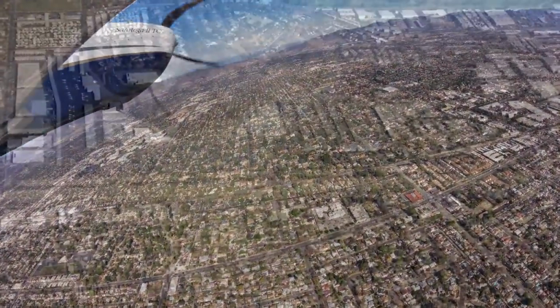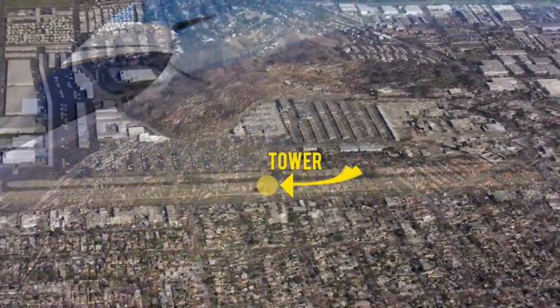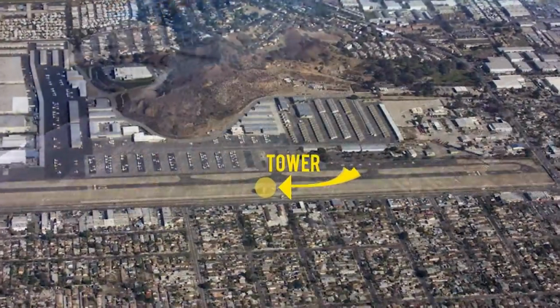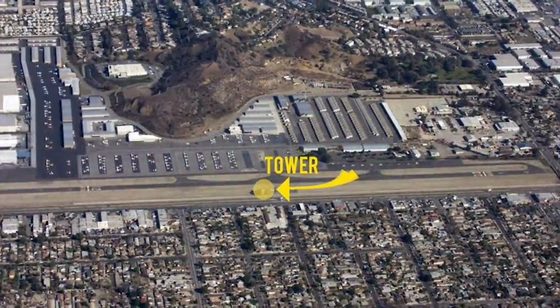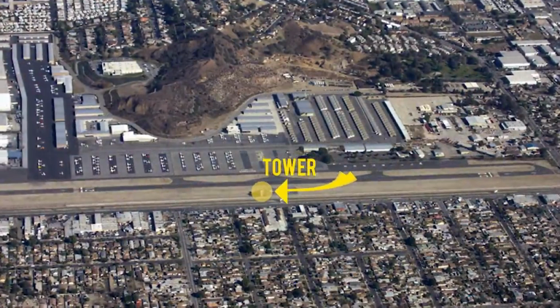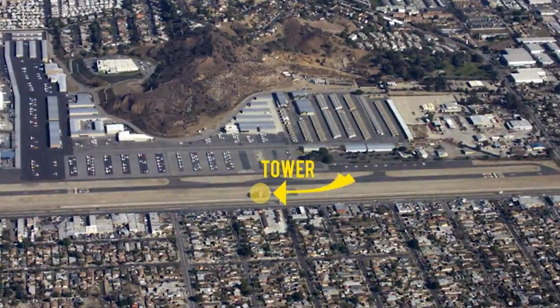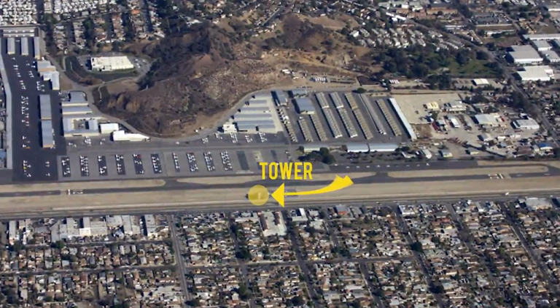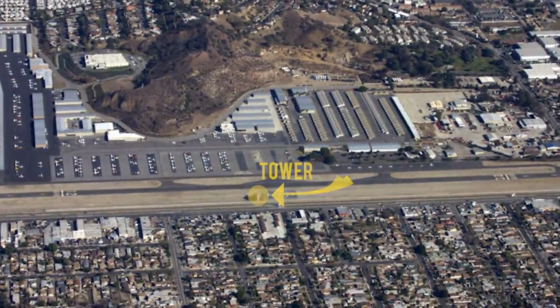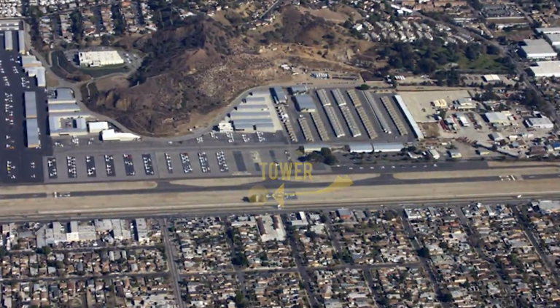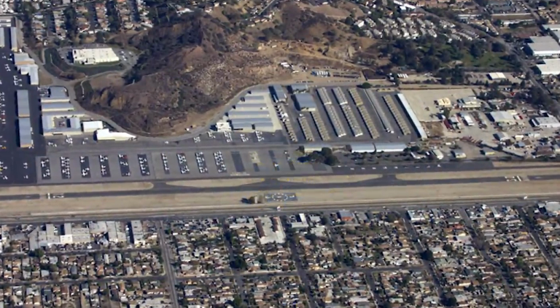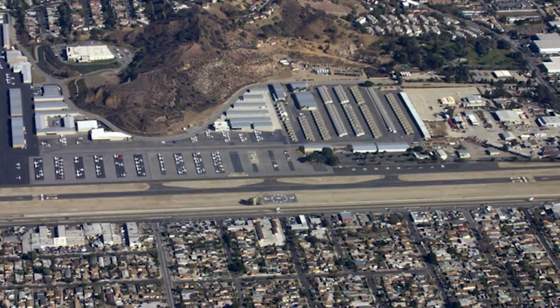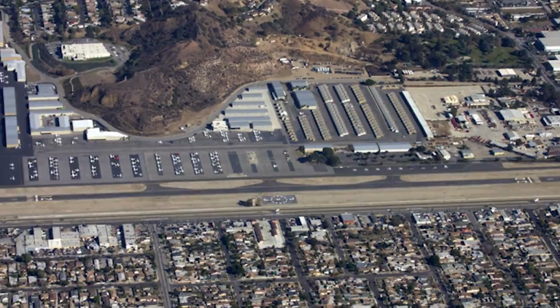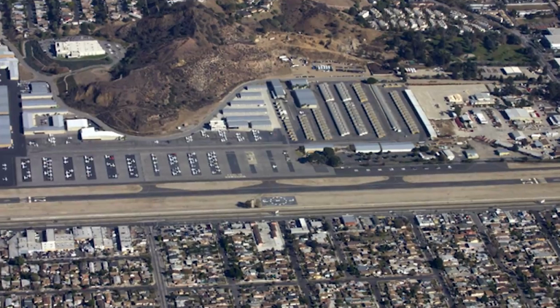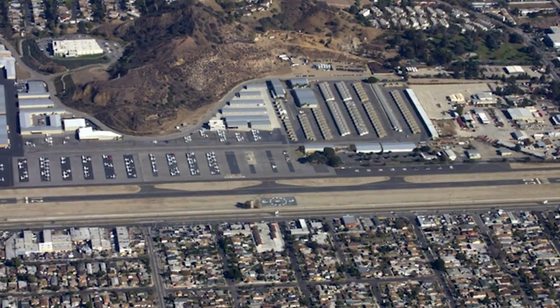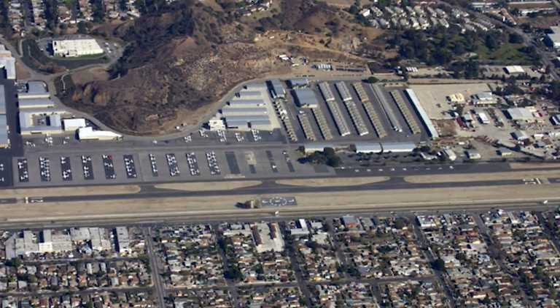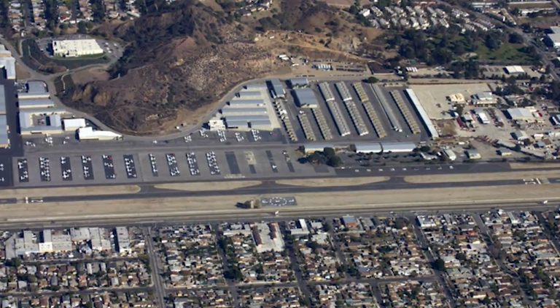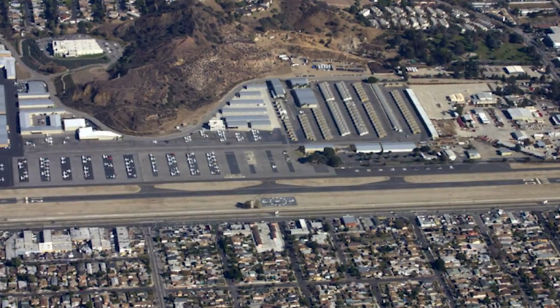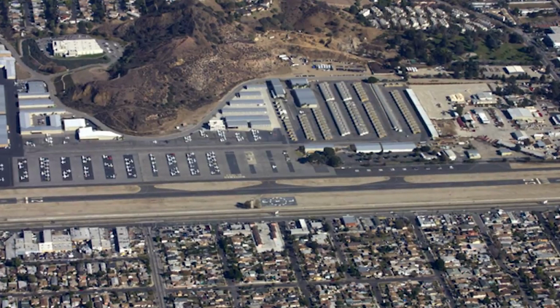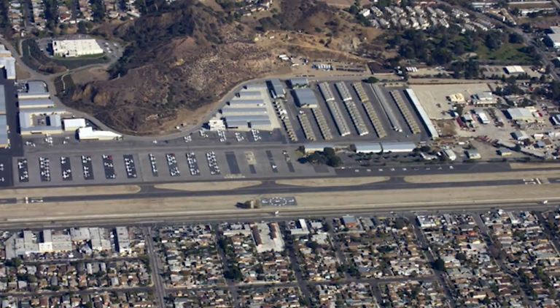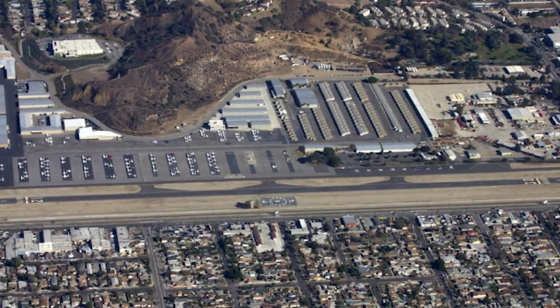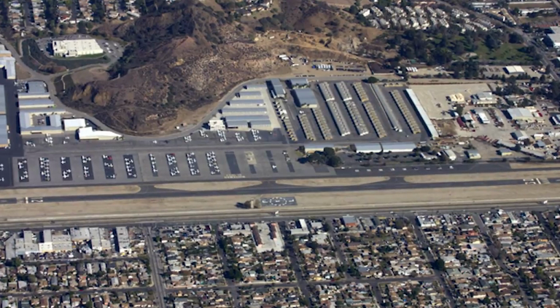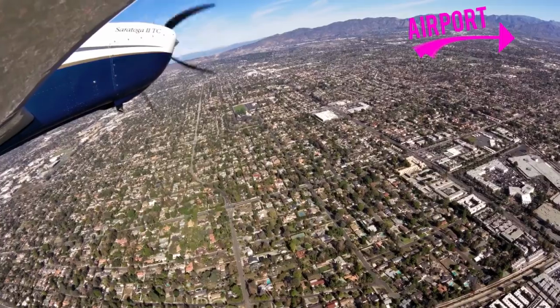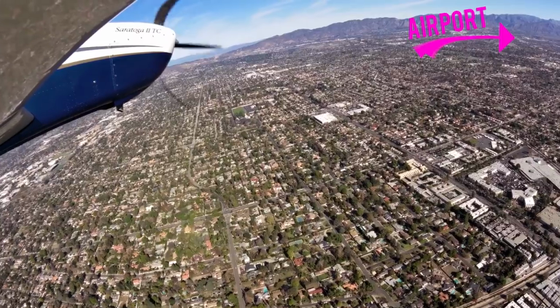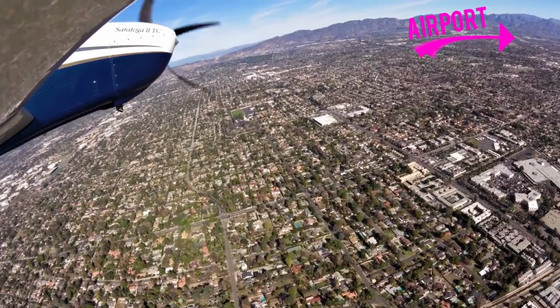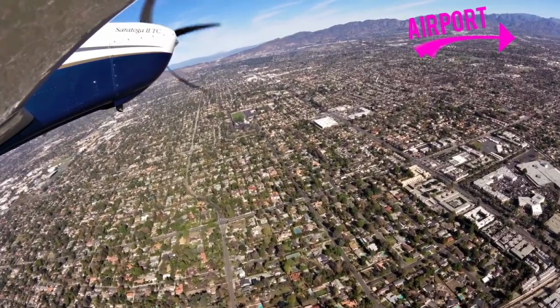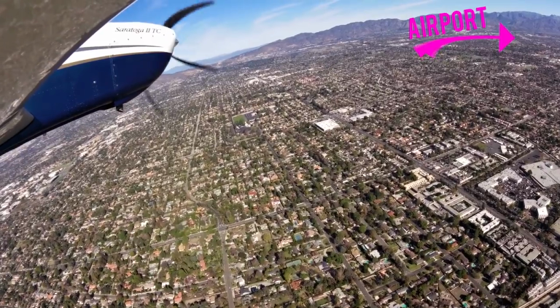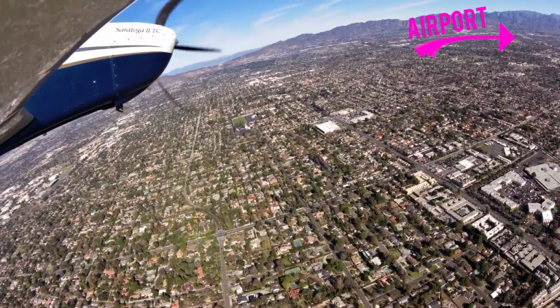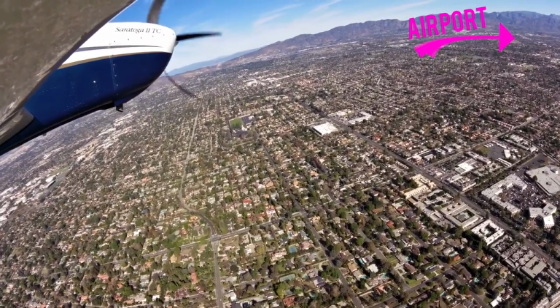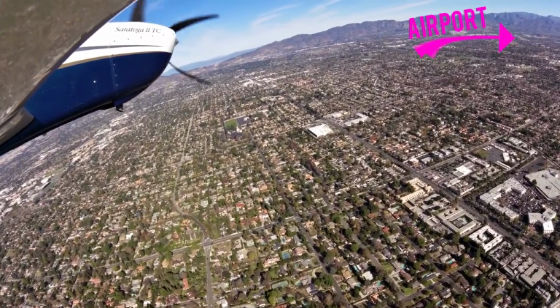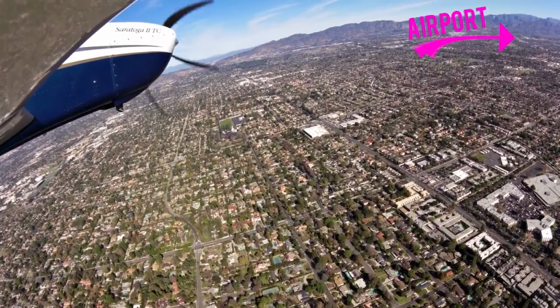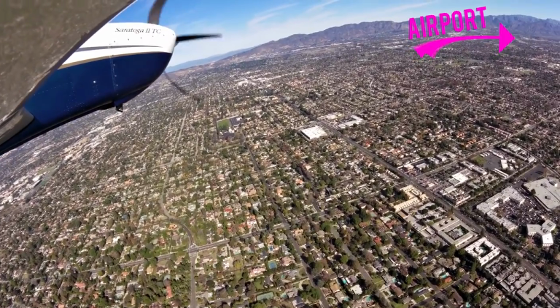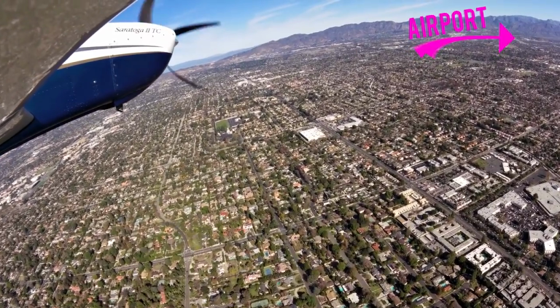Tower is open 1600 to 0400 Zulu. All other times, the airspace is Class Golf.